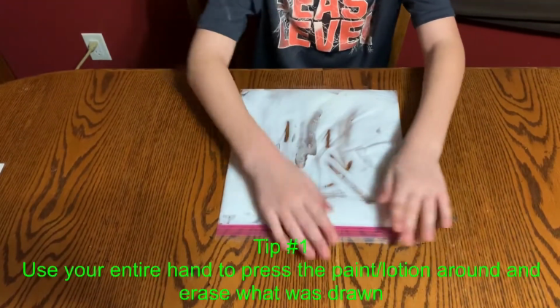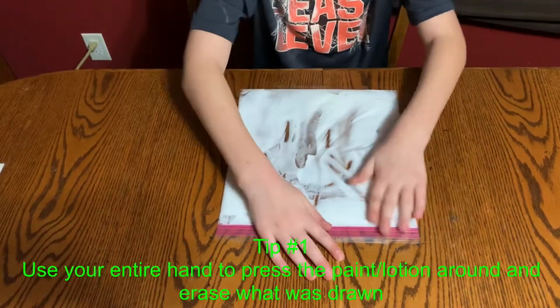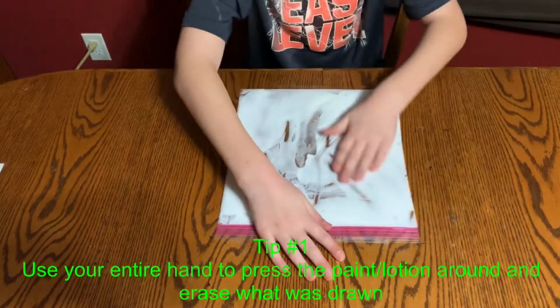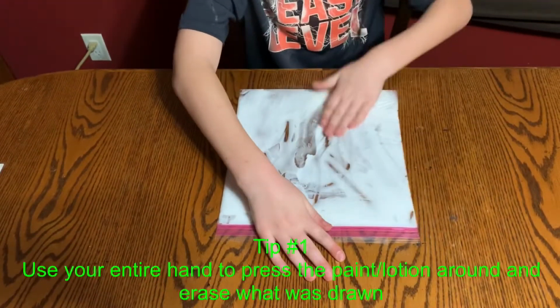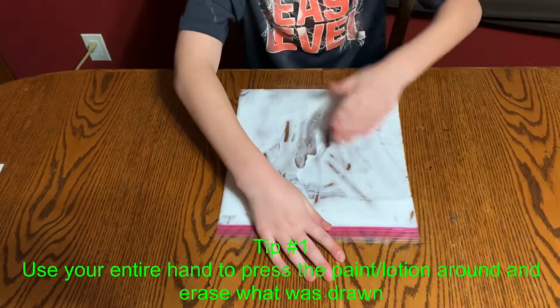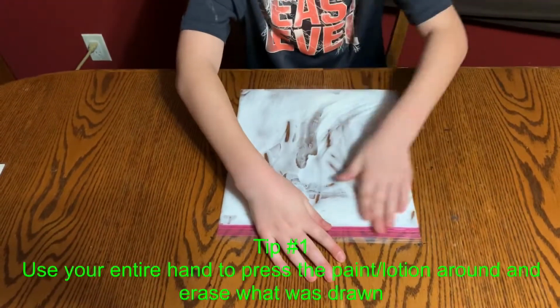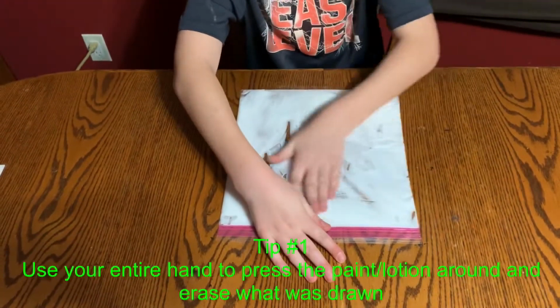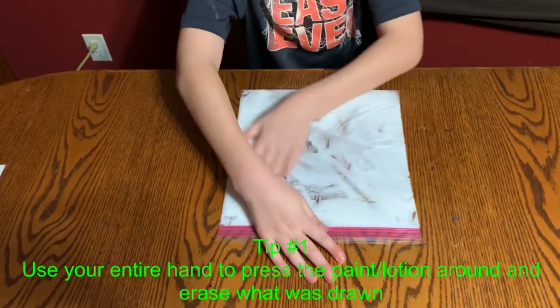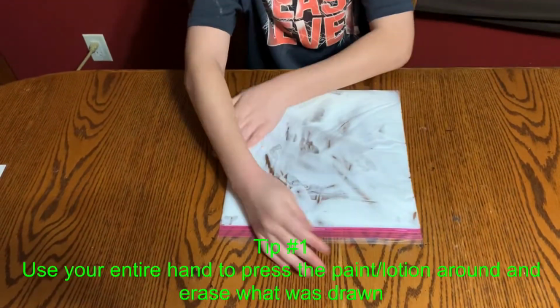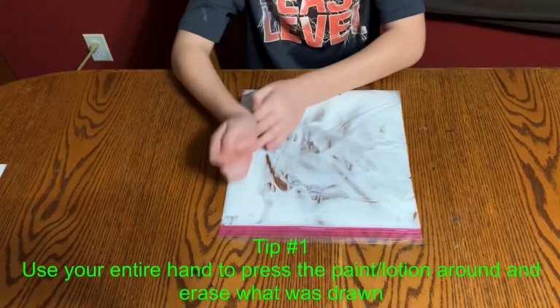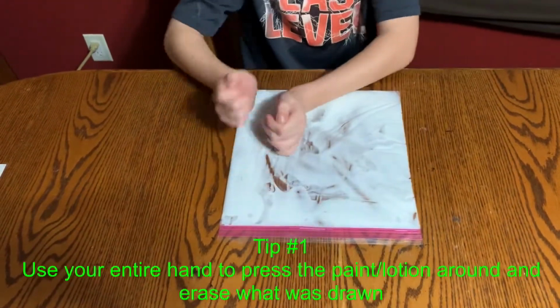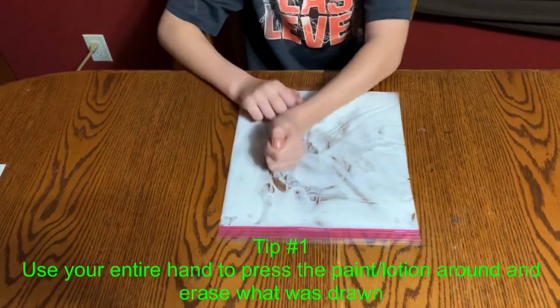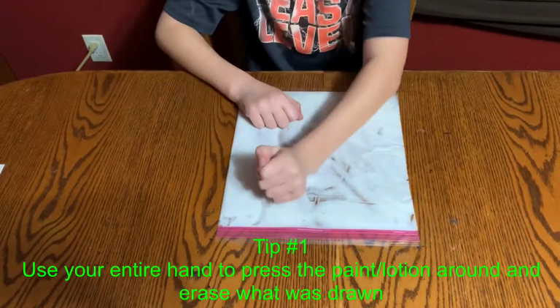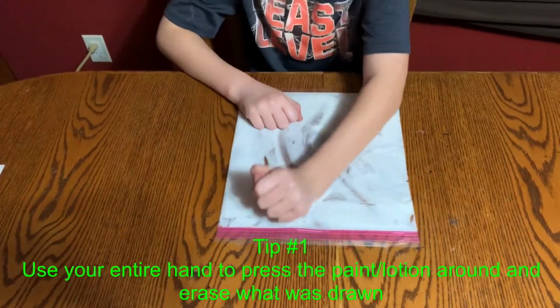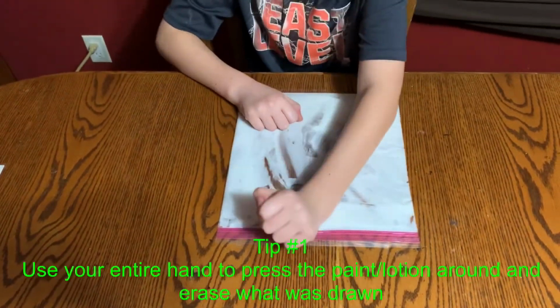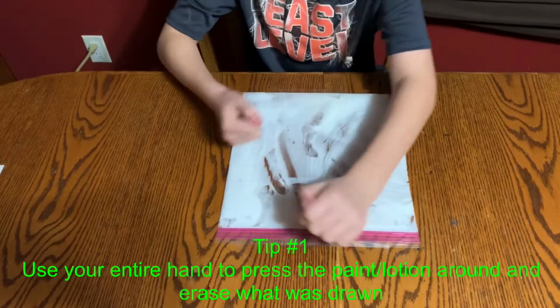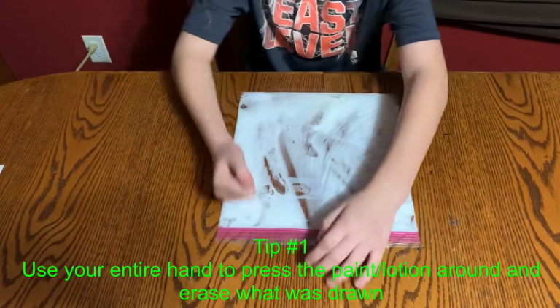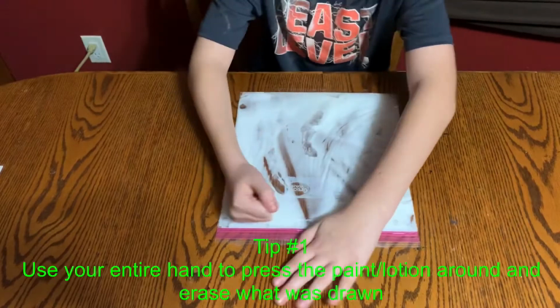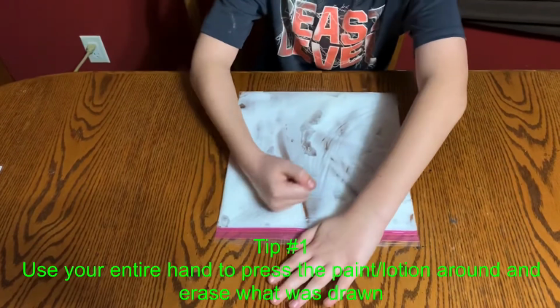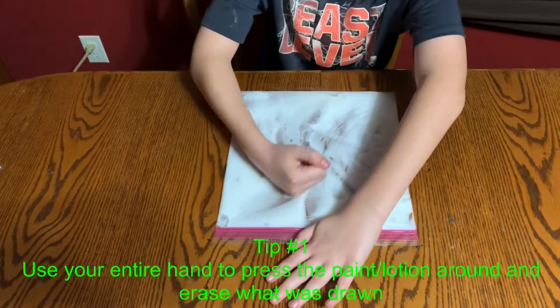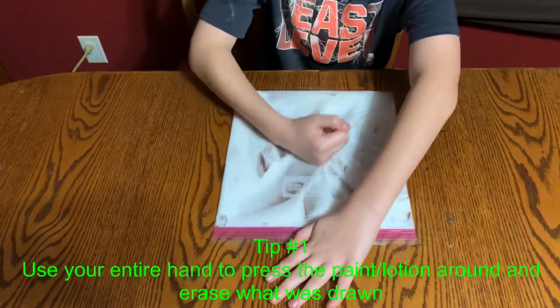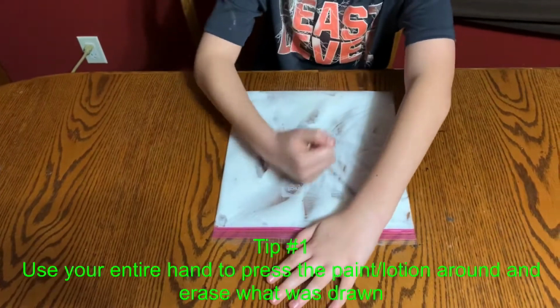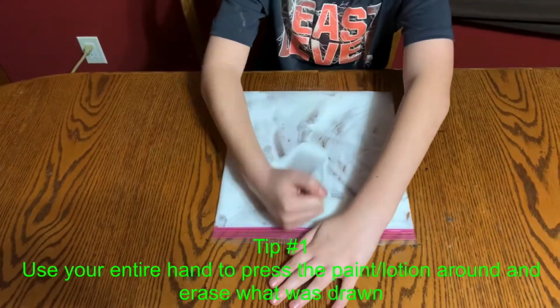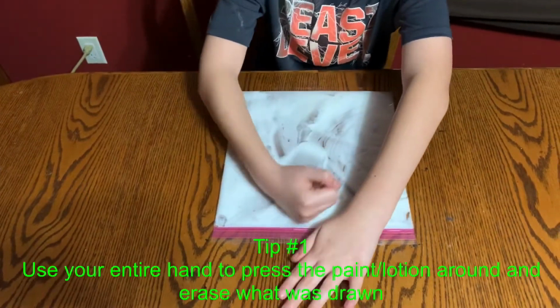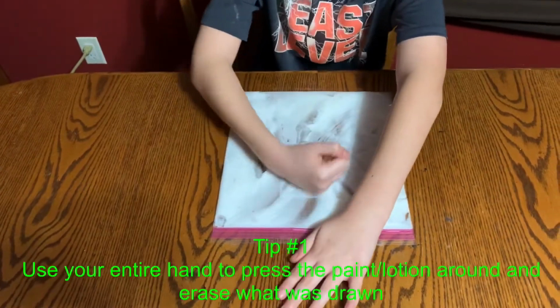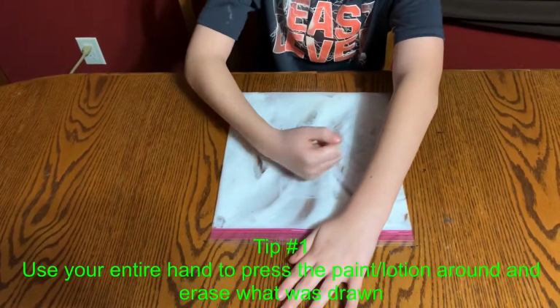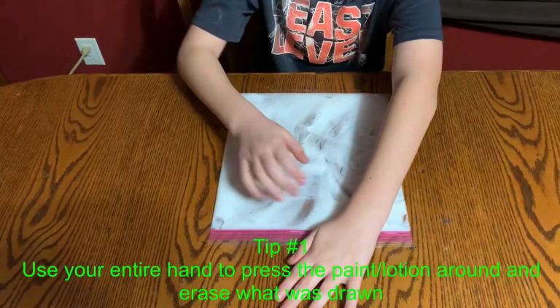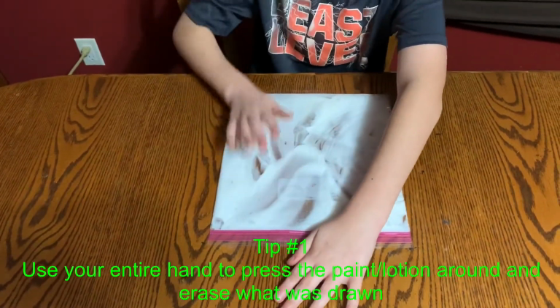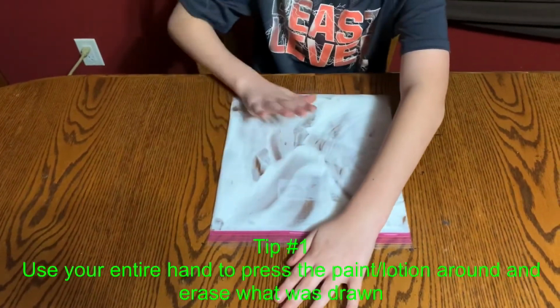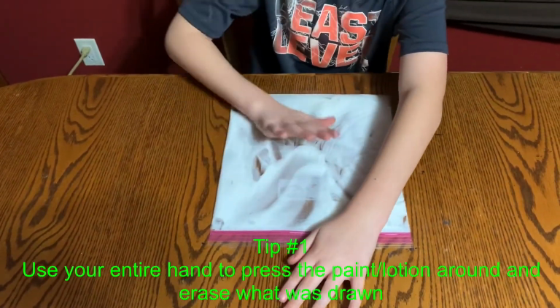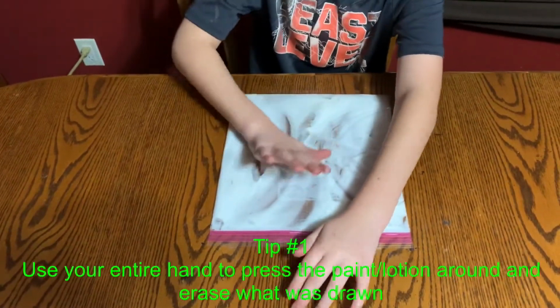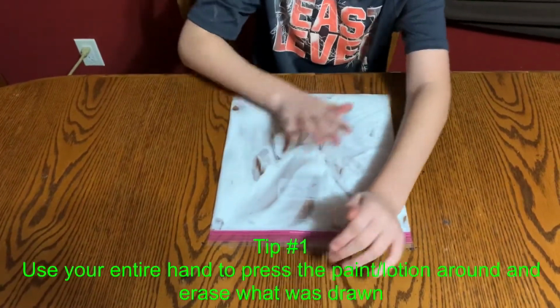Tip number one: use your entire hand to press the paint or lotion around and erase what was drawn.